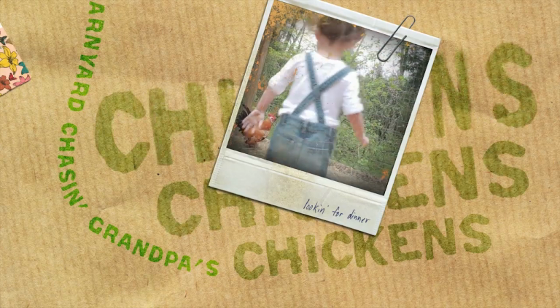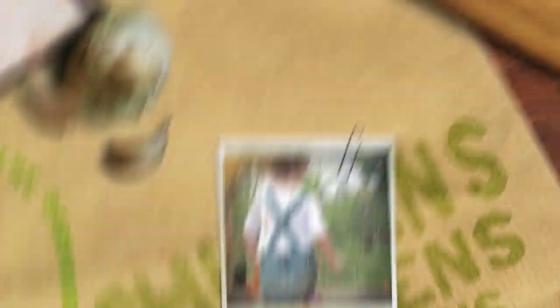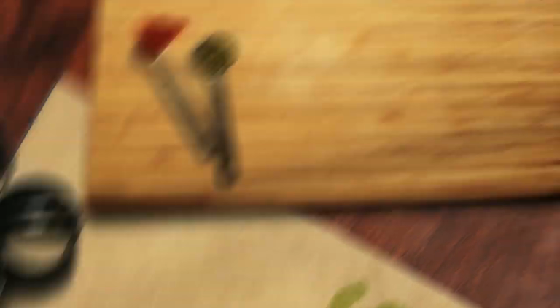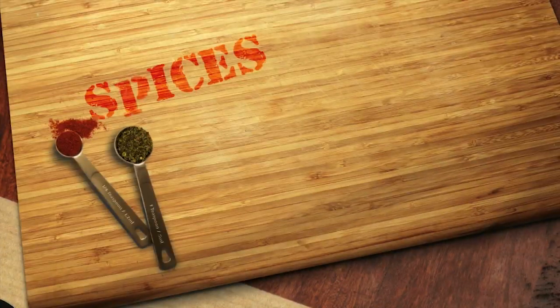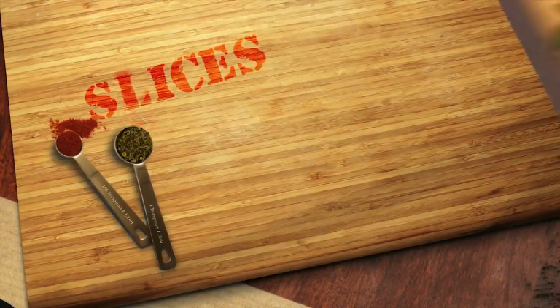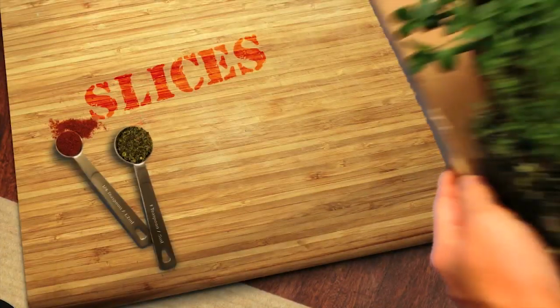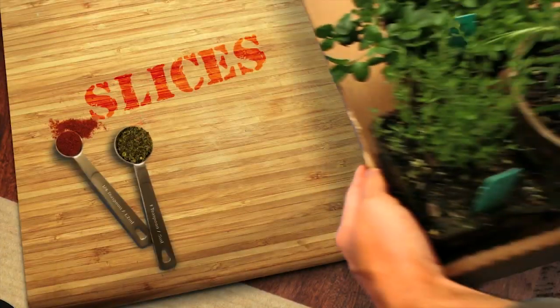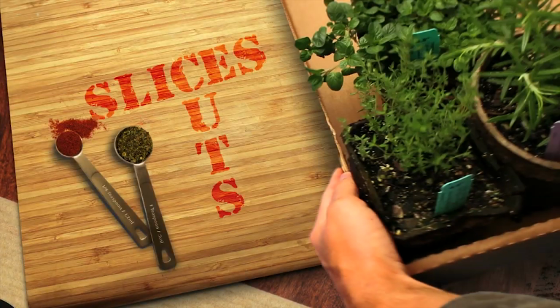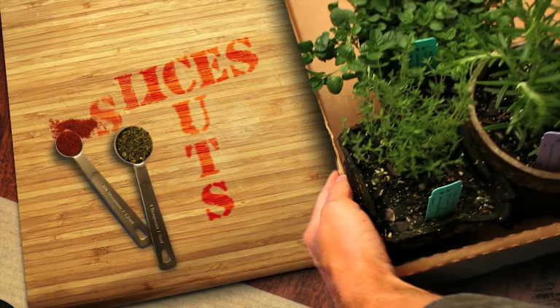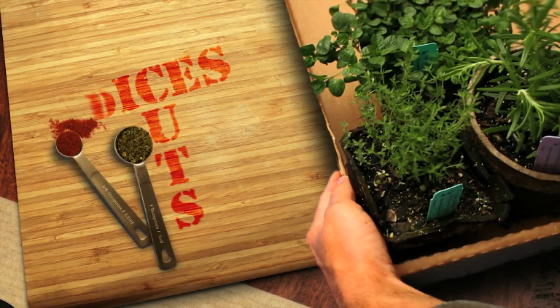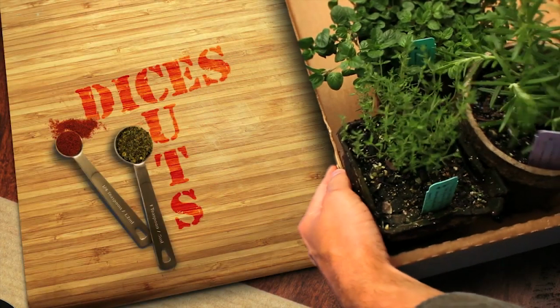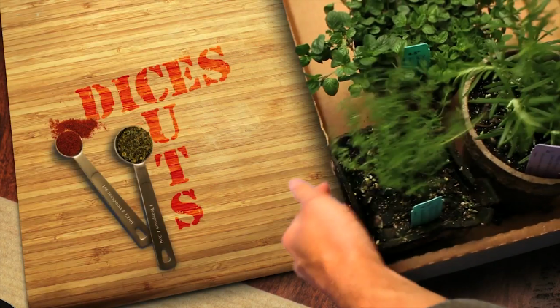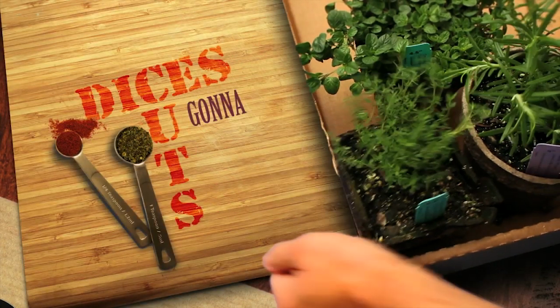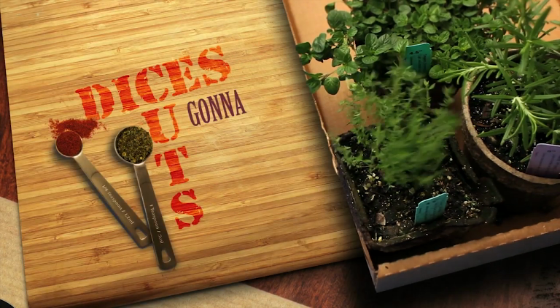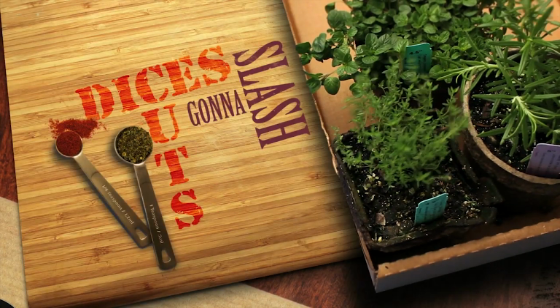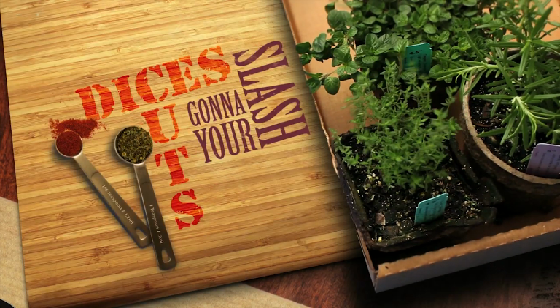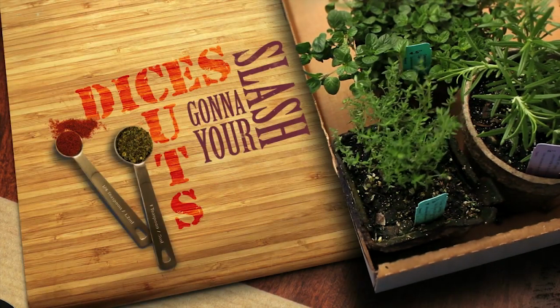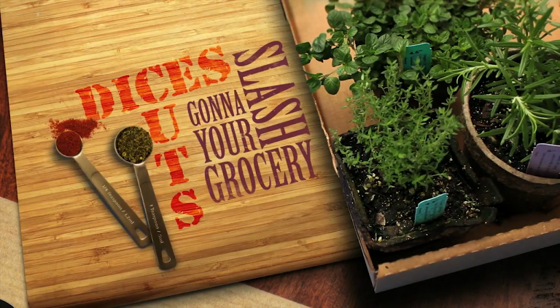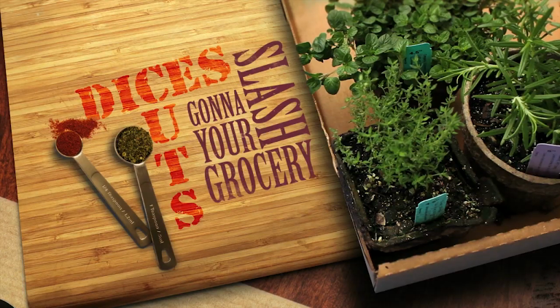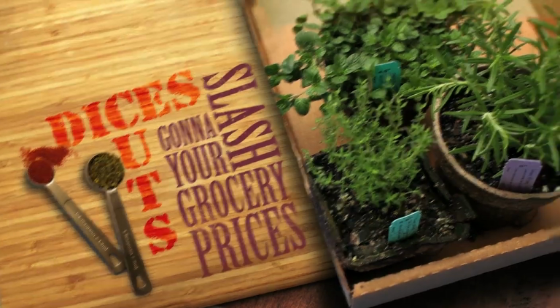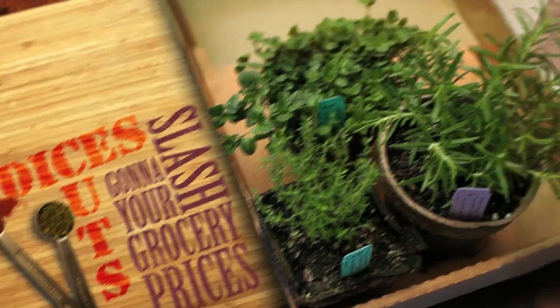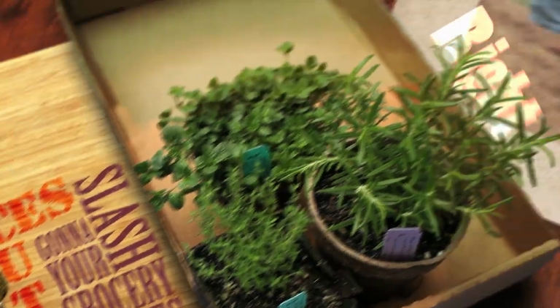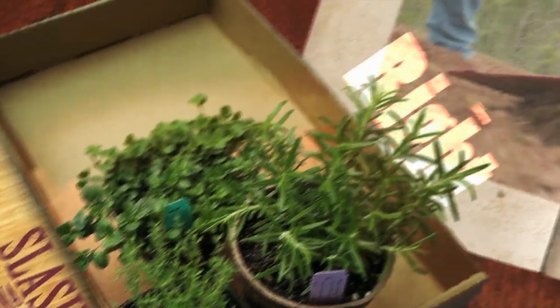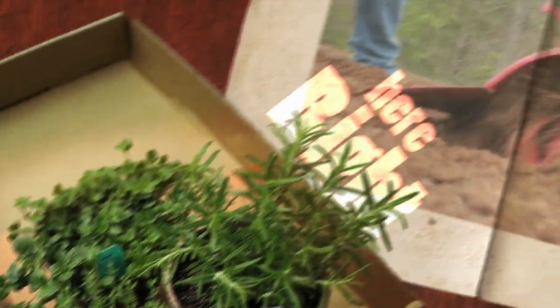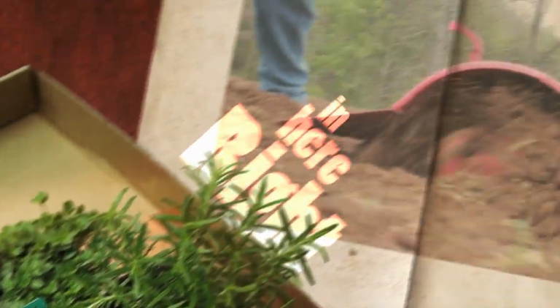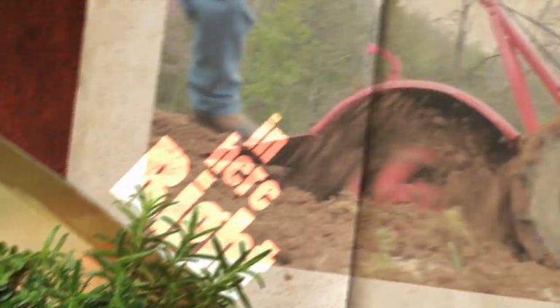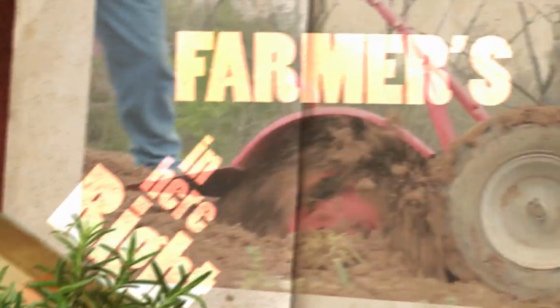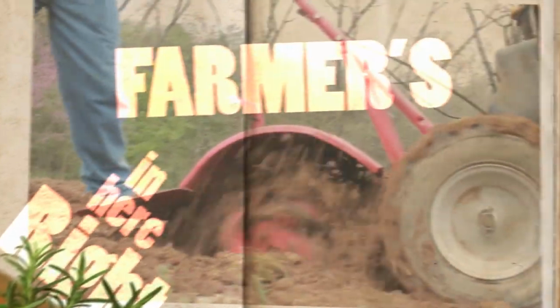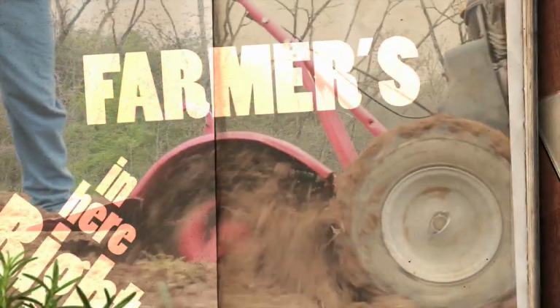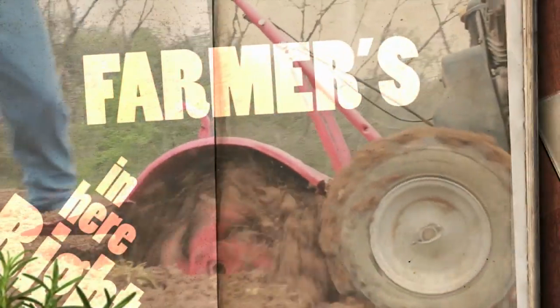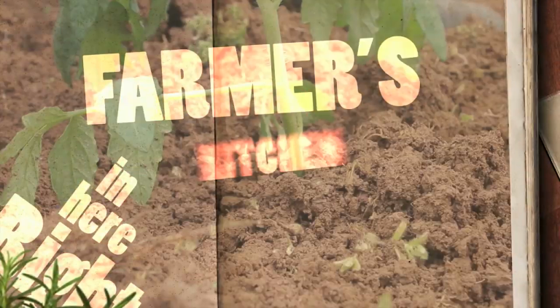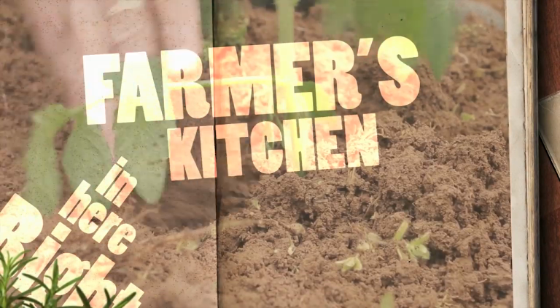Spices, slices, cuts and dices — gonna slash your grocery prices right here in farmer's kitchen.